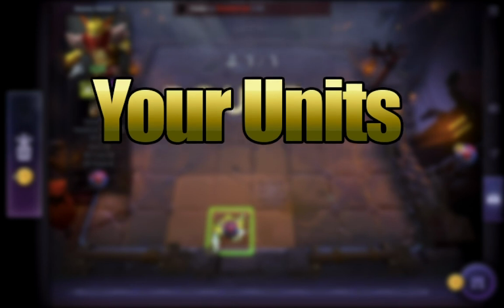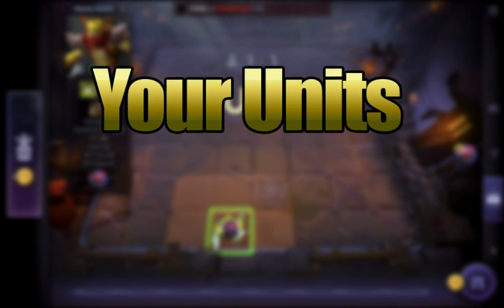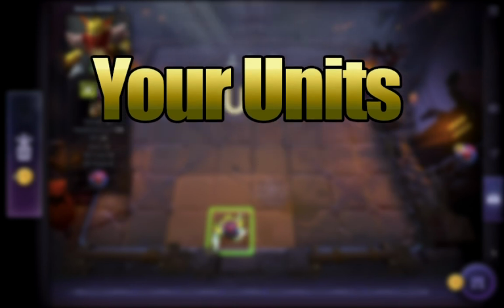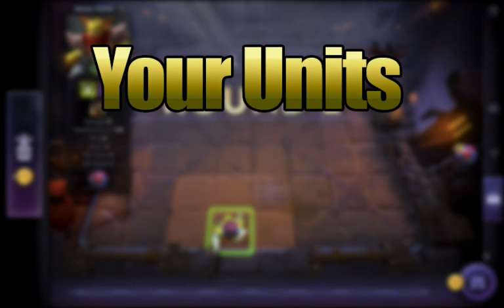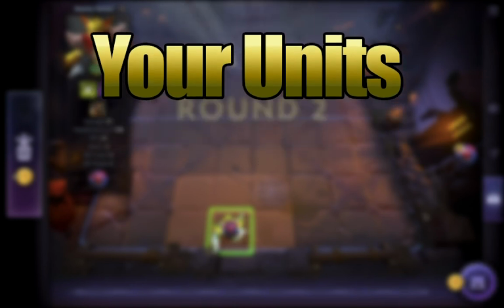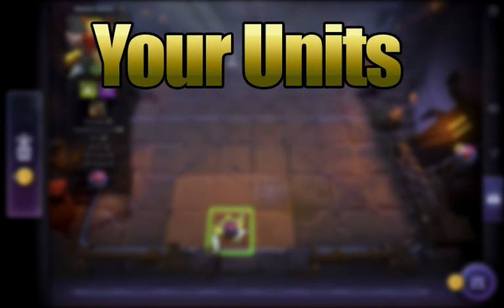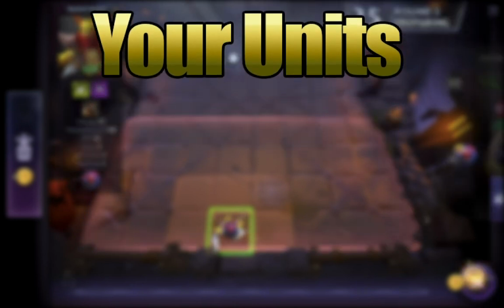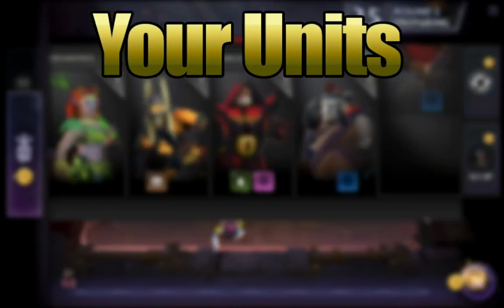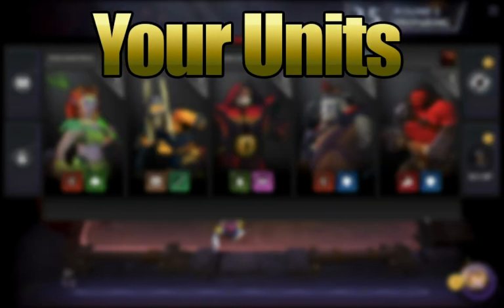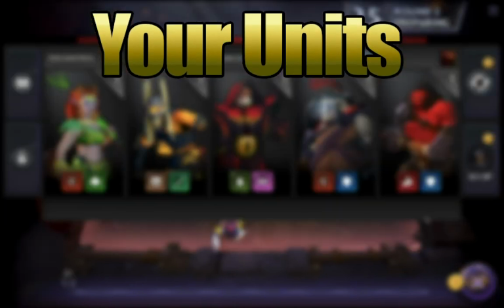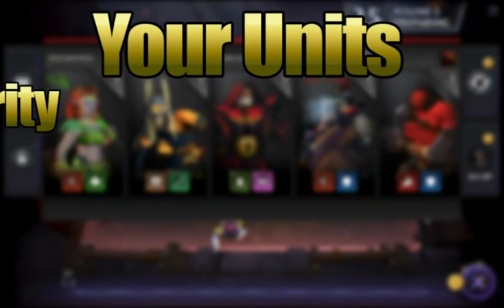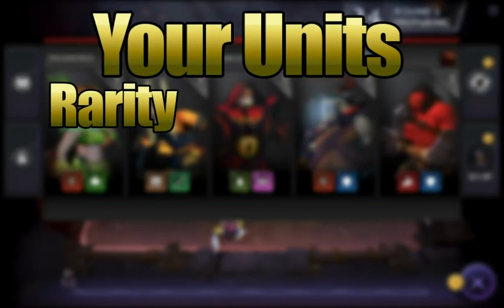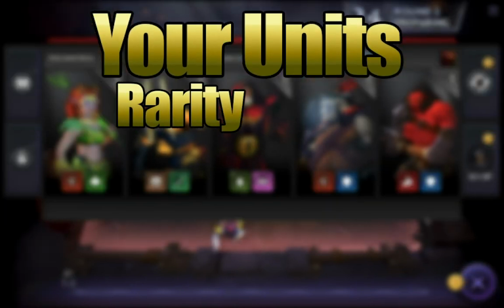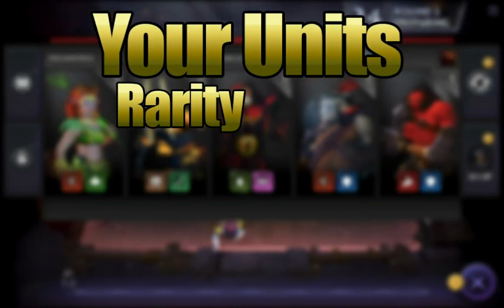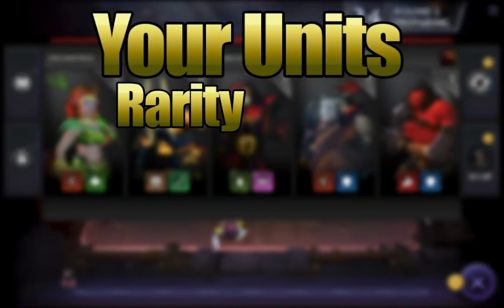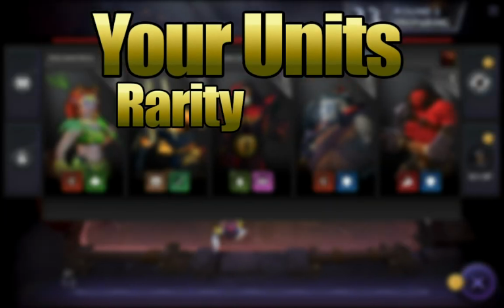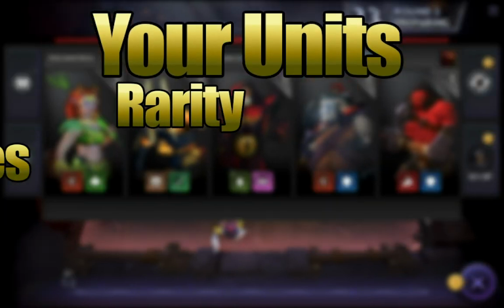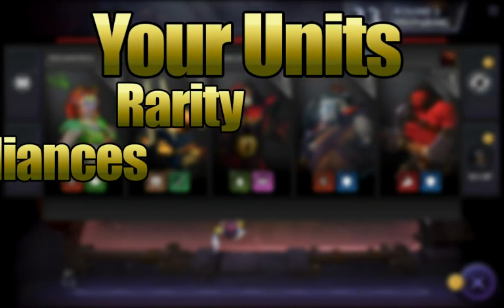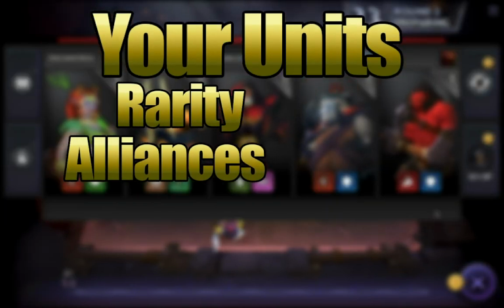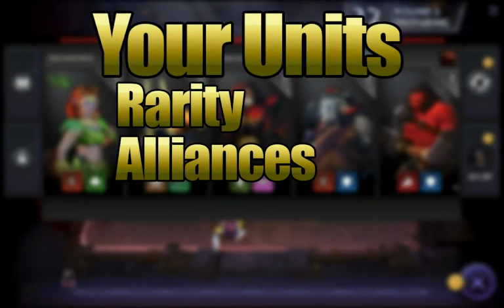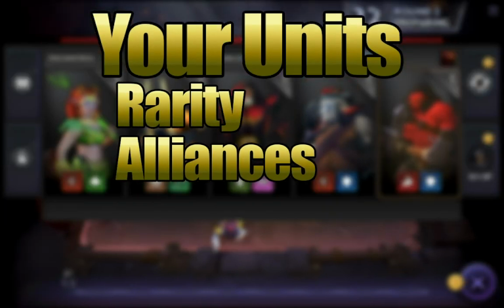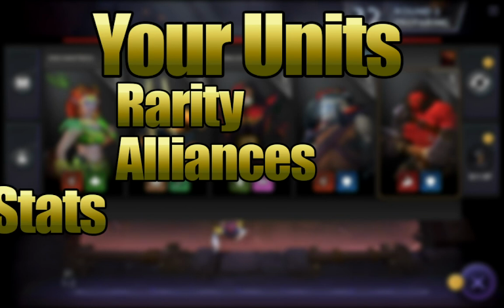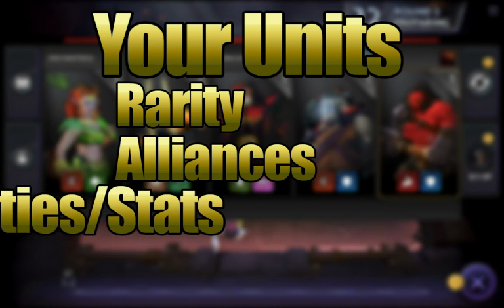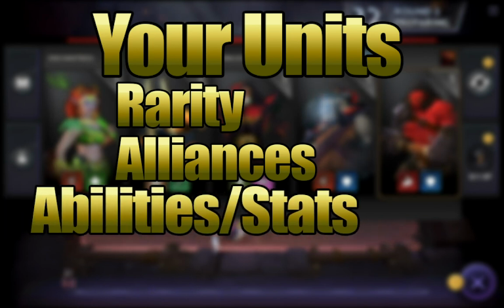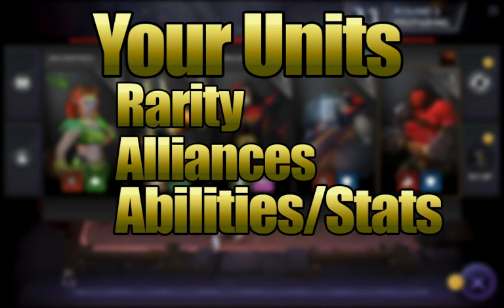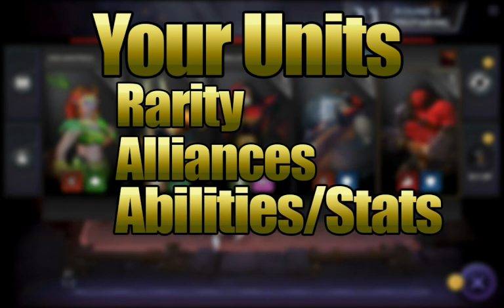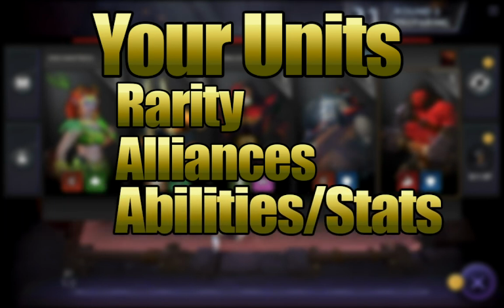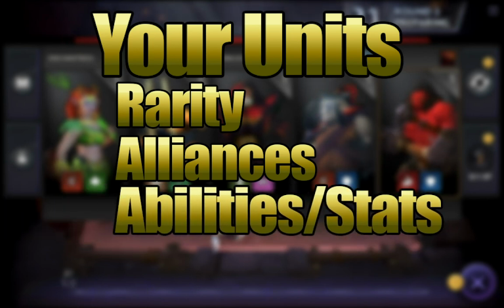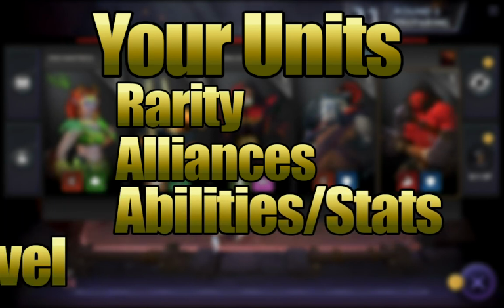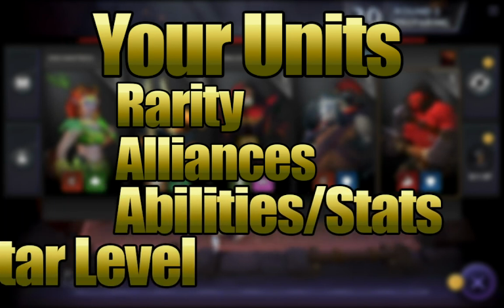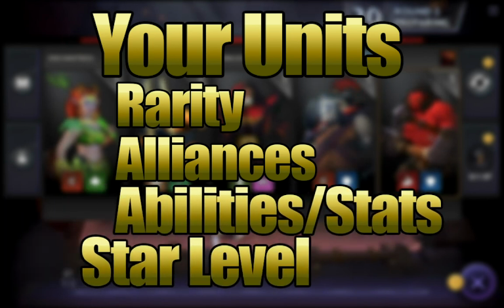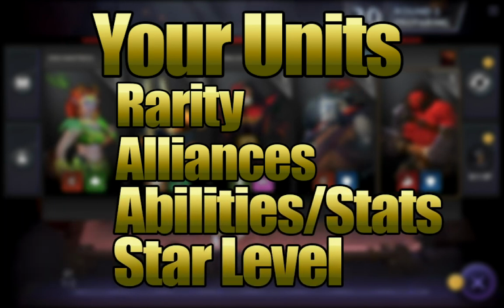There are four features of every unit that I want to discuss: its rarity, its alliances, its ability, and its star level.